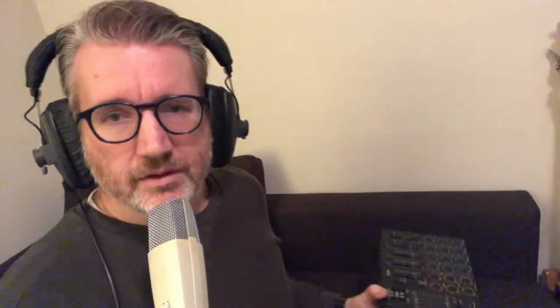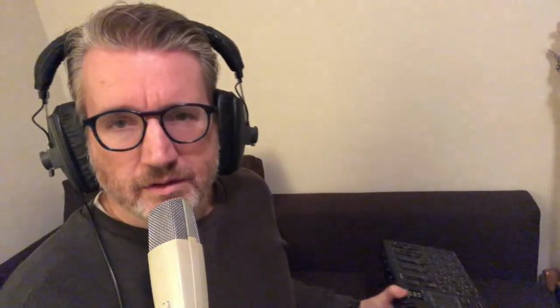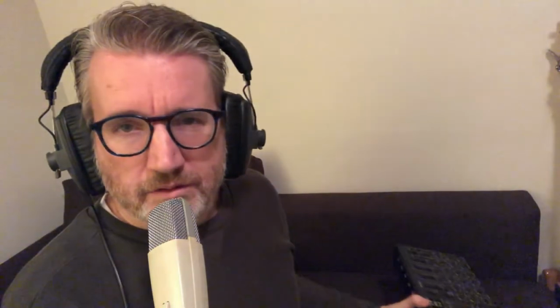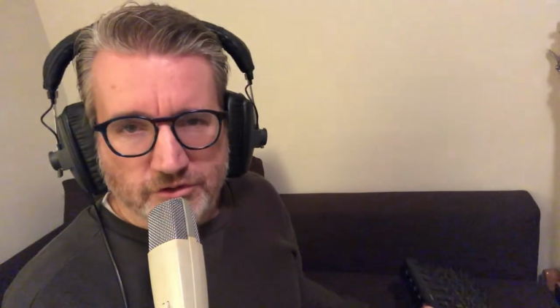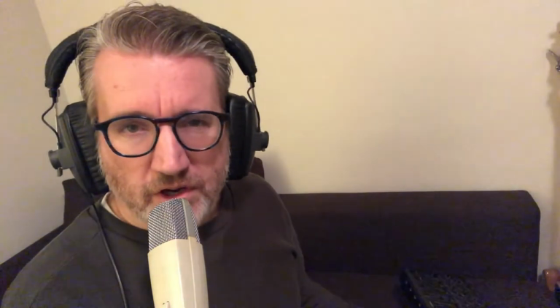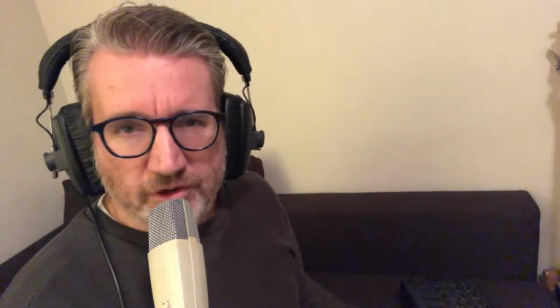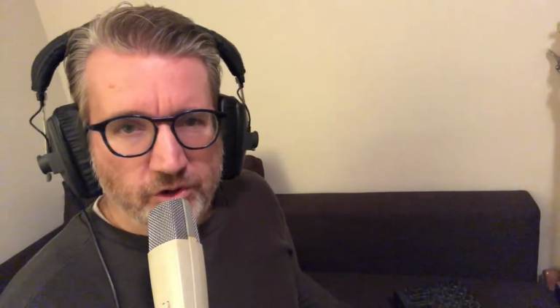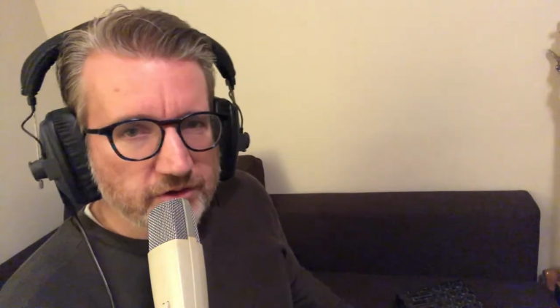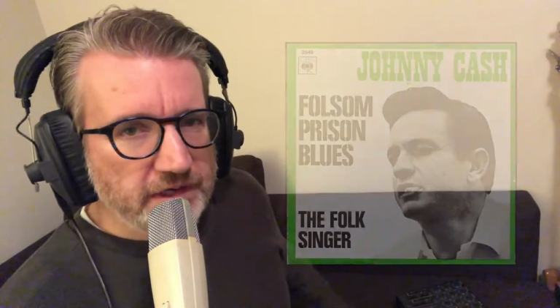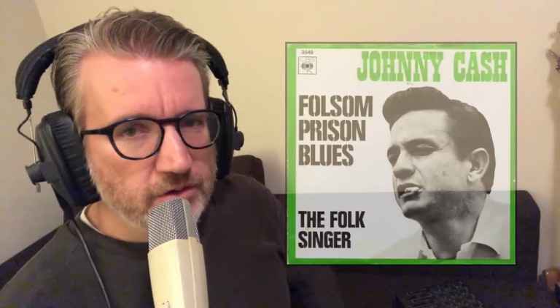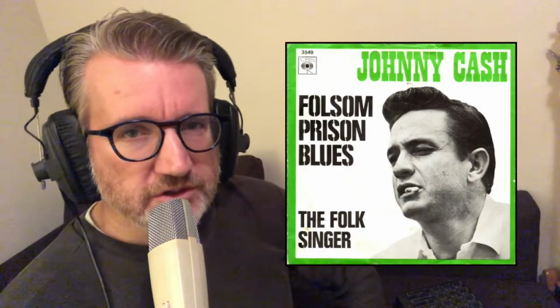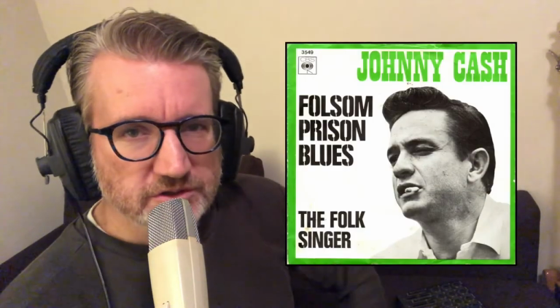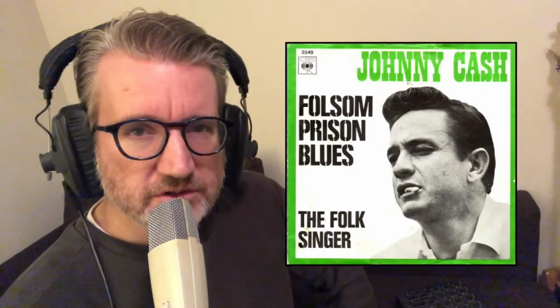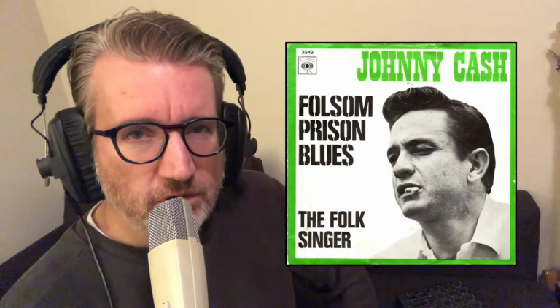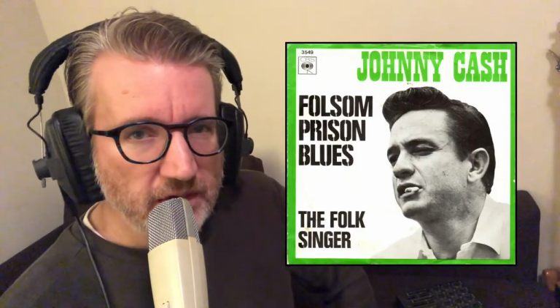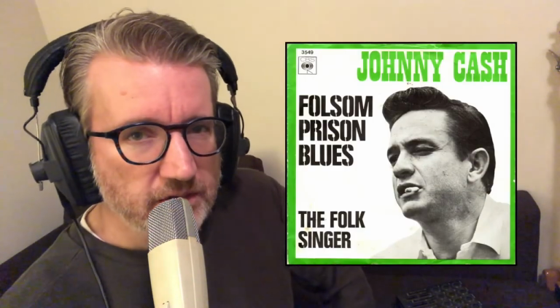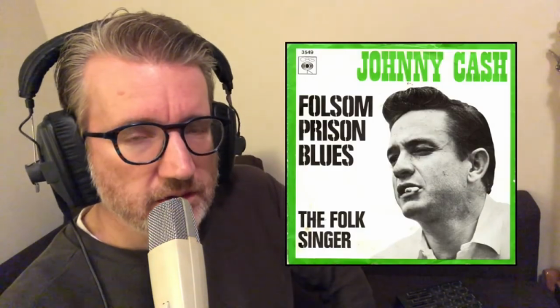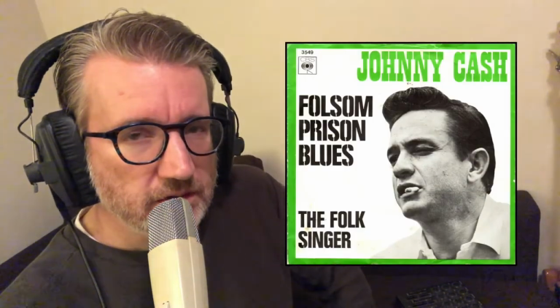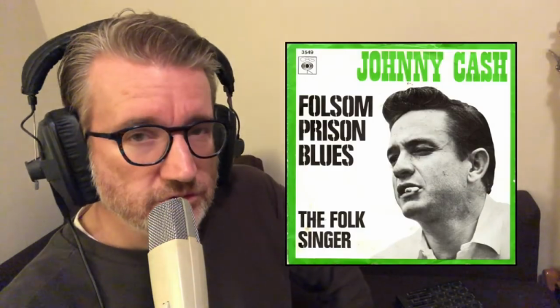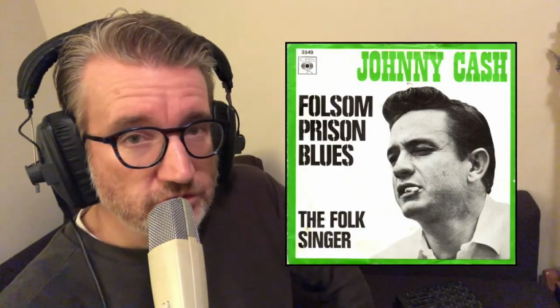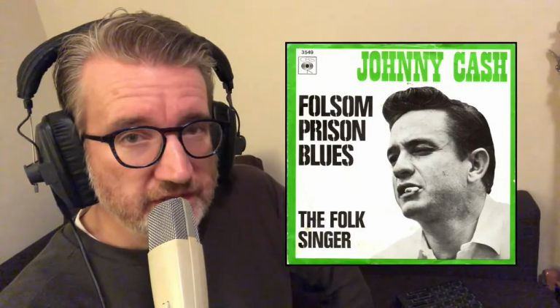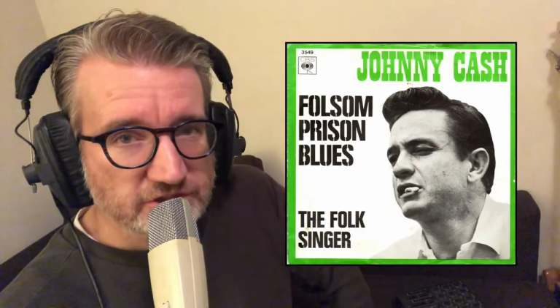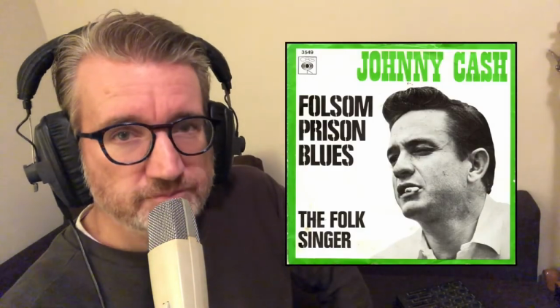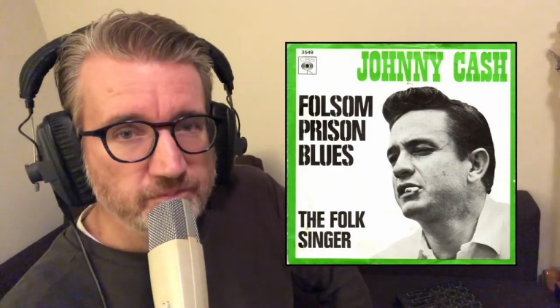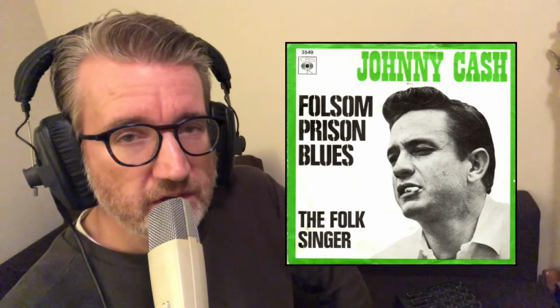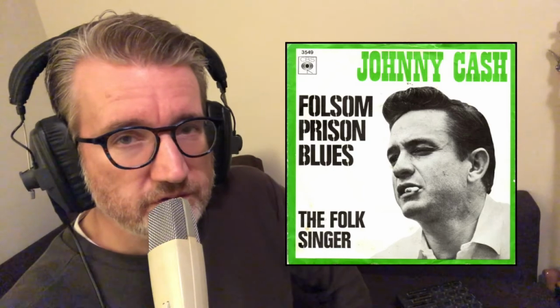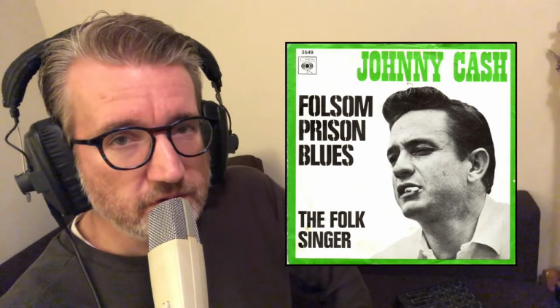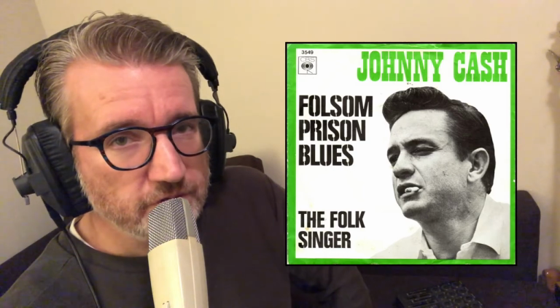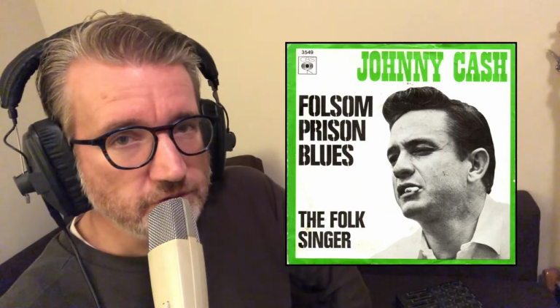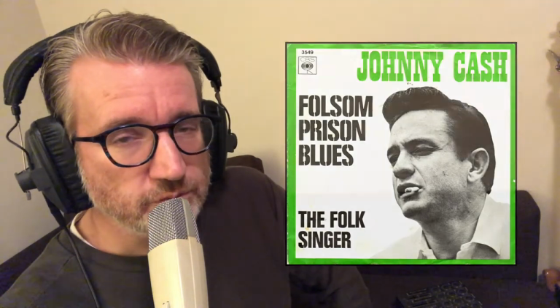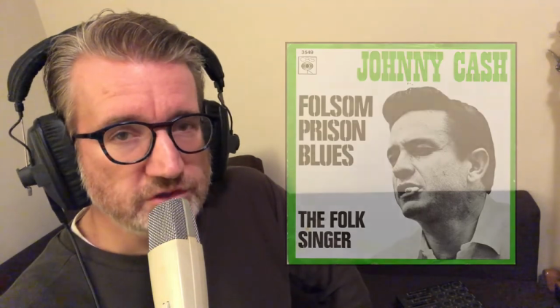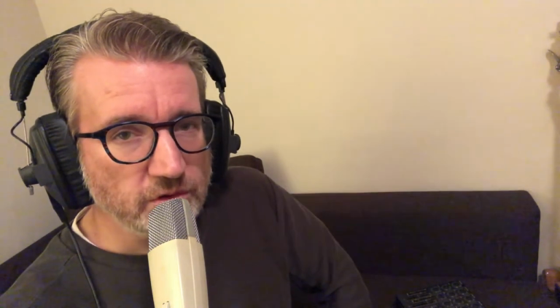So how can I not love this machine? The song I'm recording in this video is sung by Johnny Cash, and it's called Folsom Prison Blues.